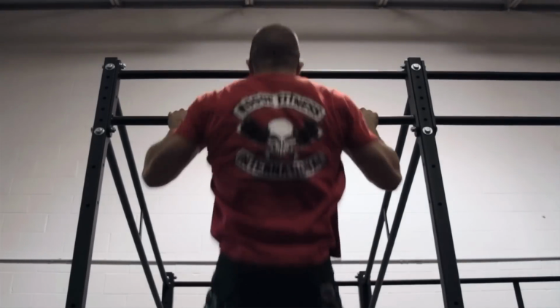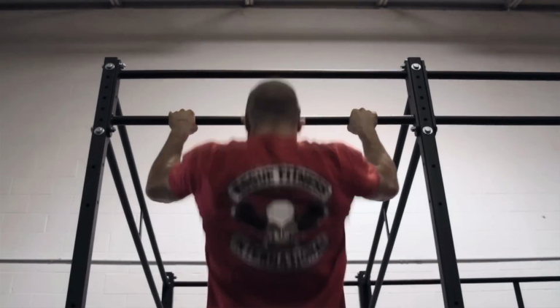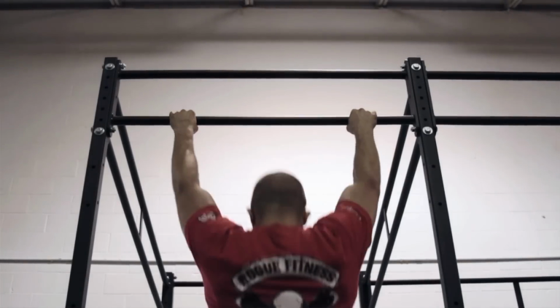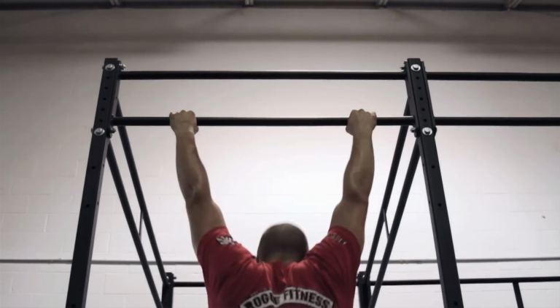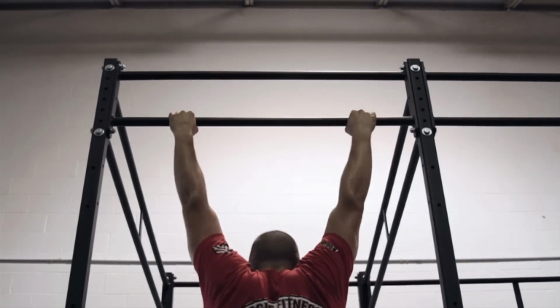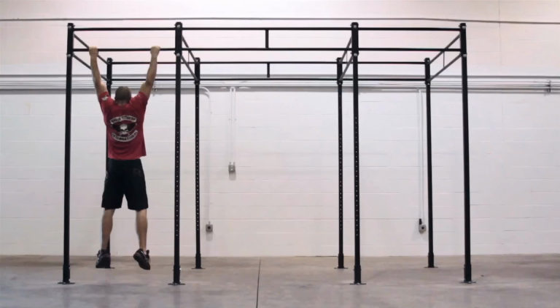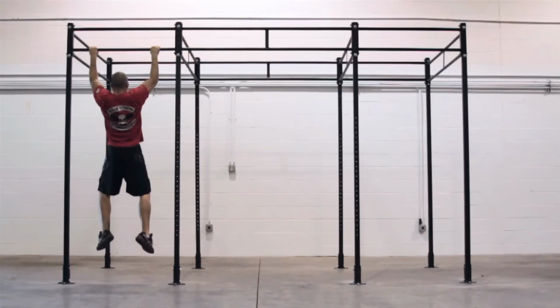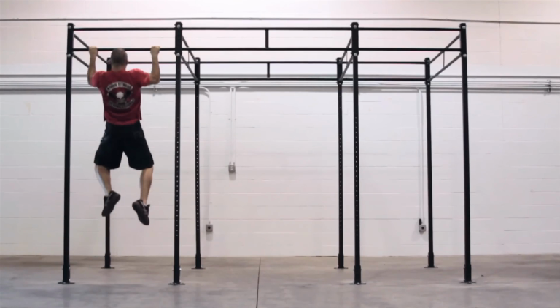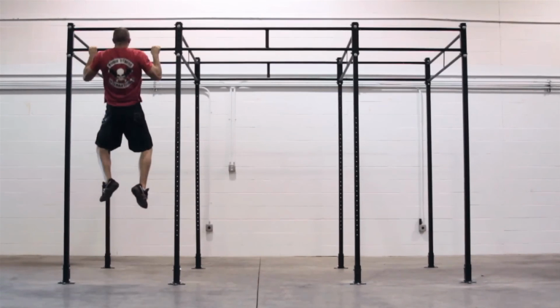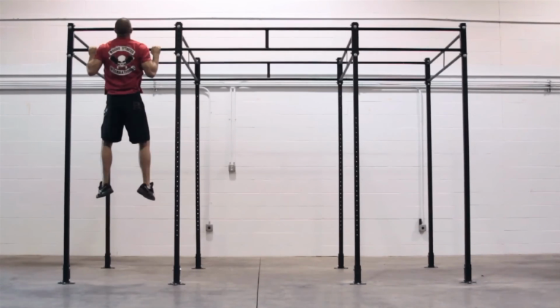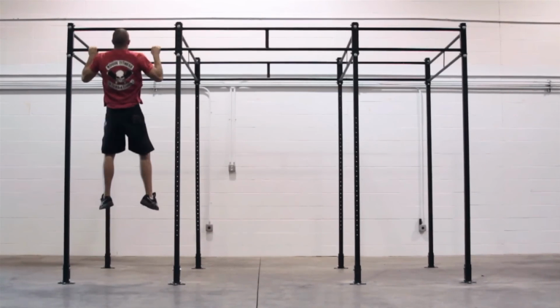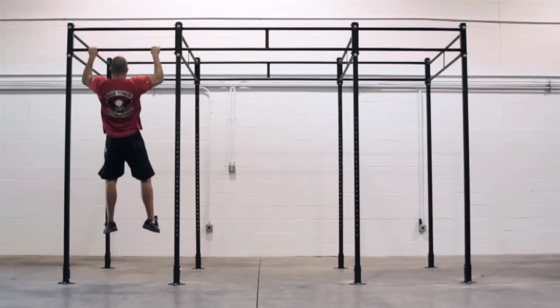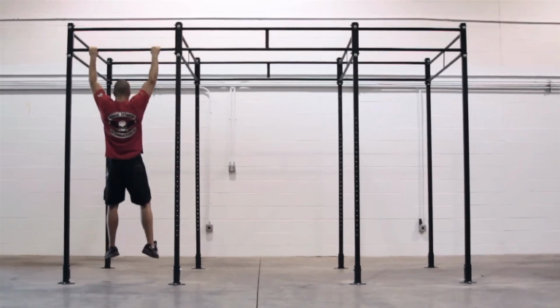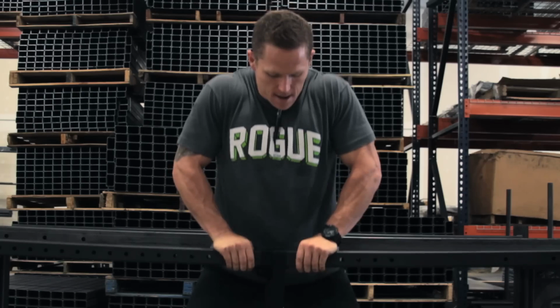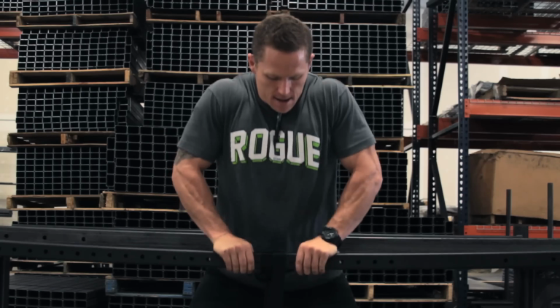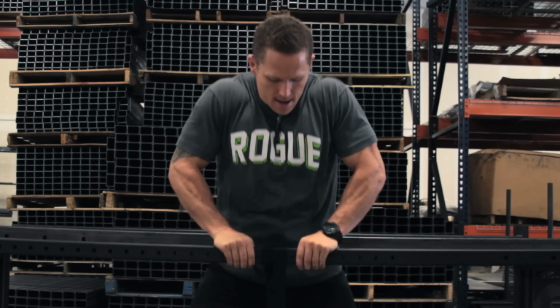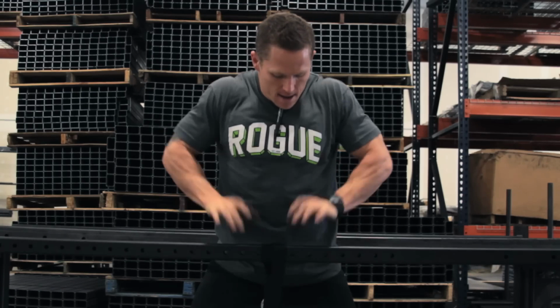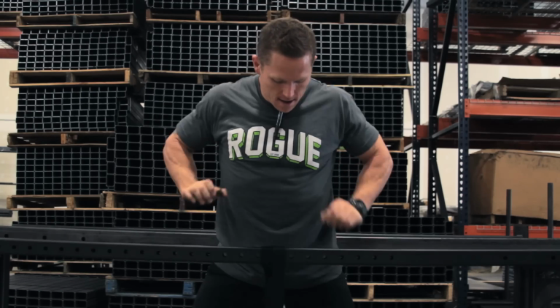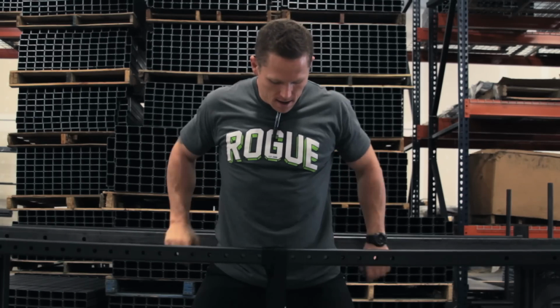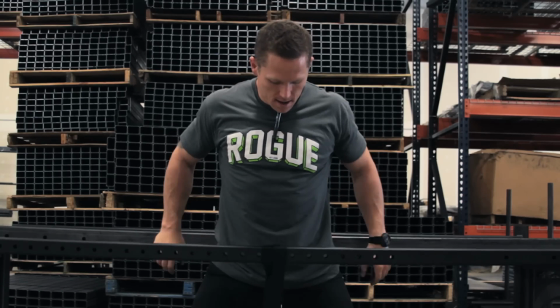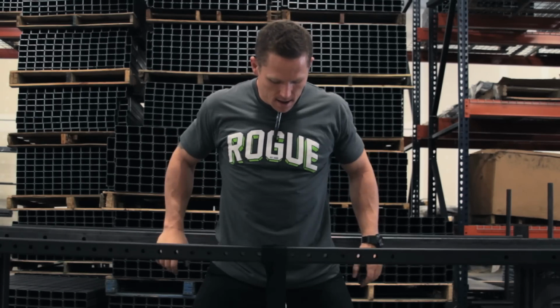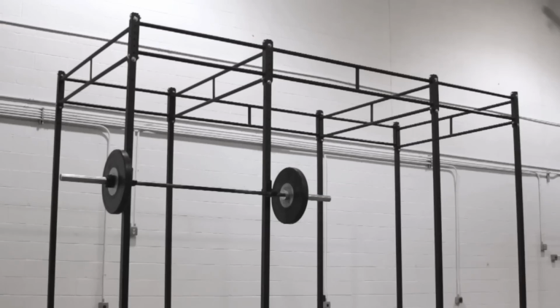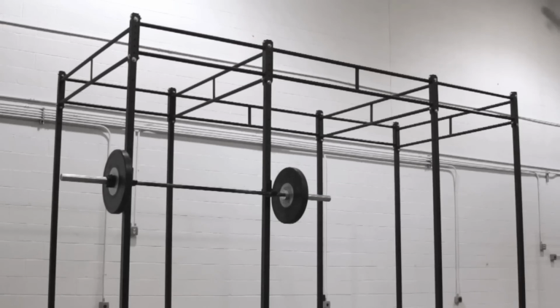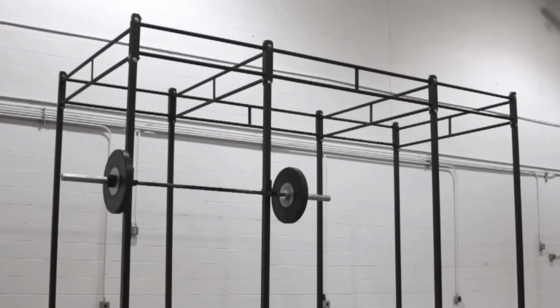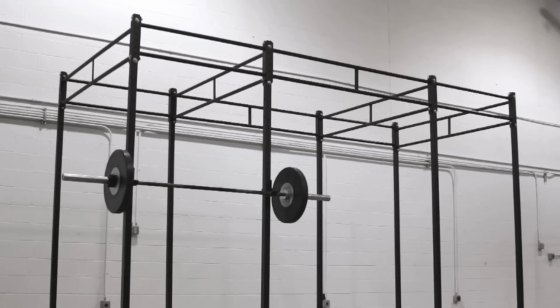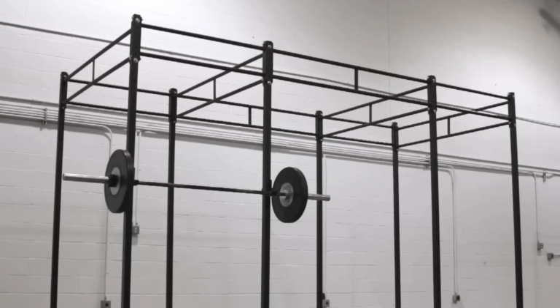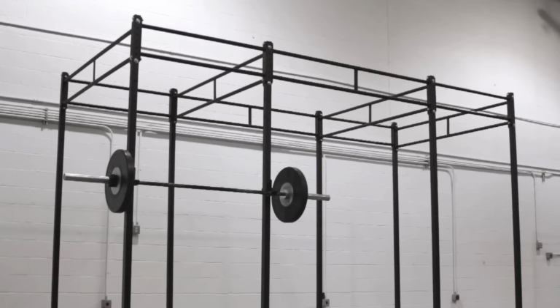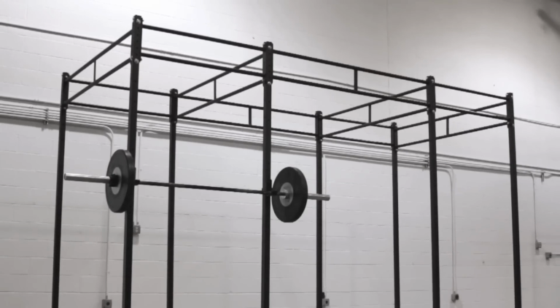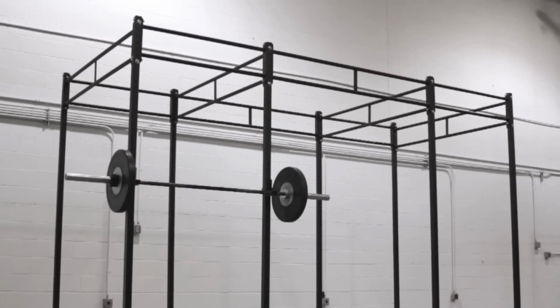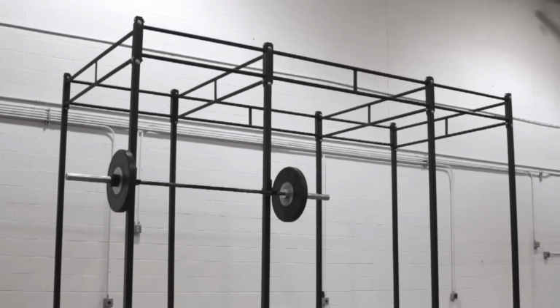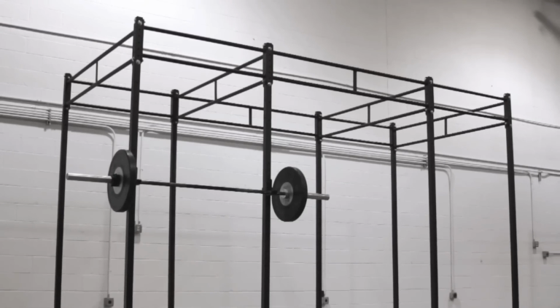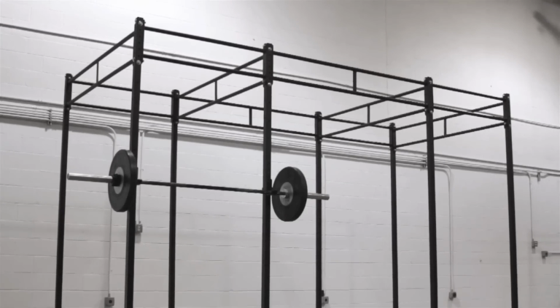It's got fewer accessories available to it and it's got a little bit more flex. If you're on a budget, this may be your system.